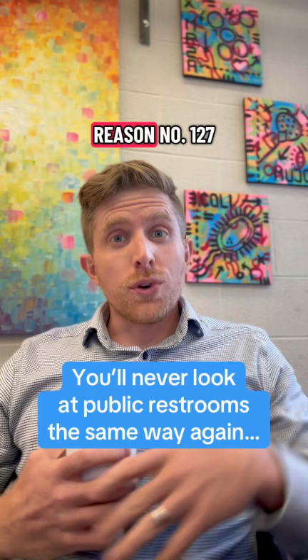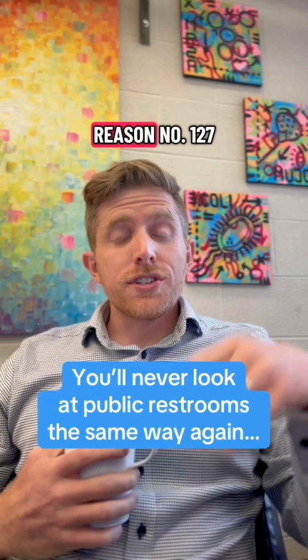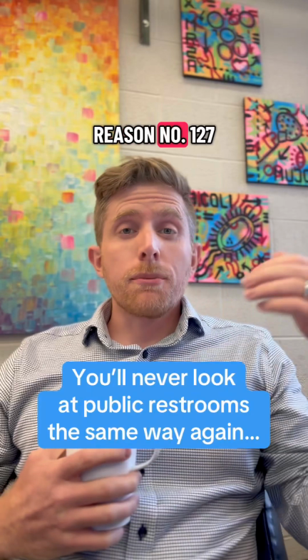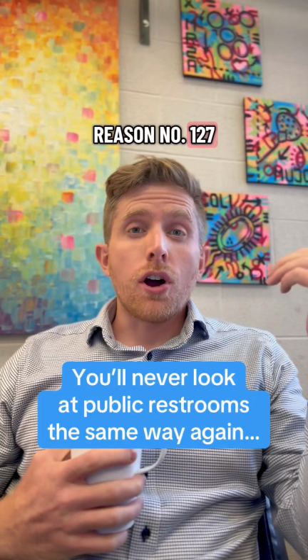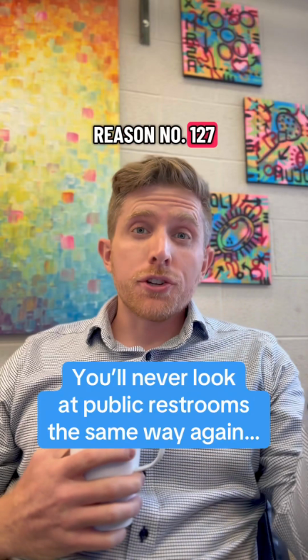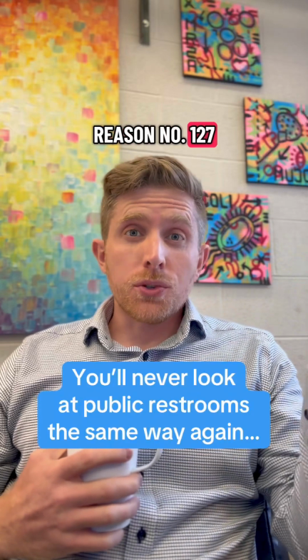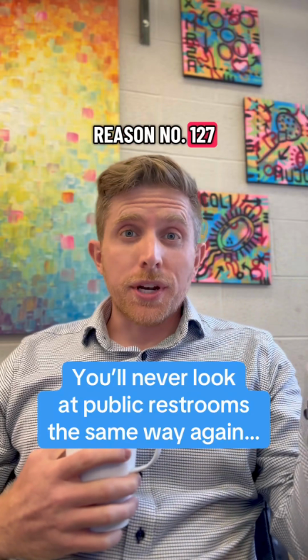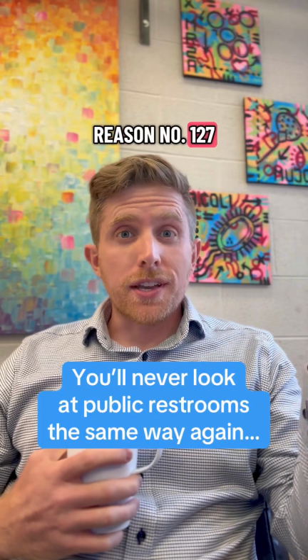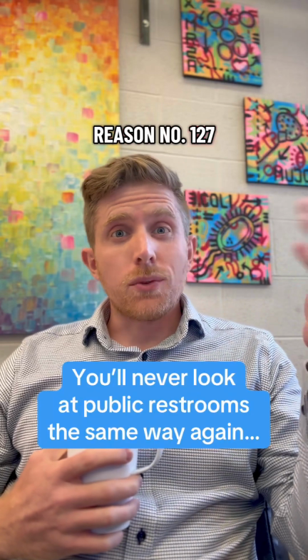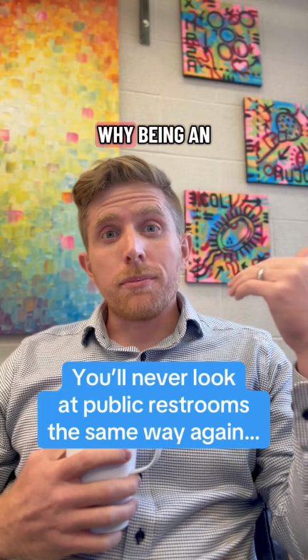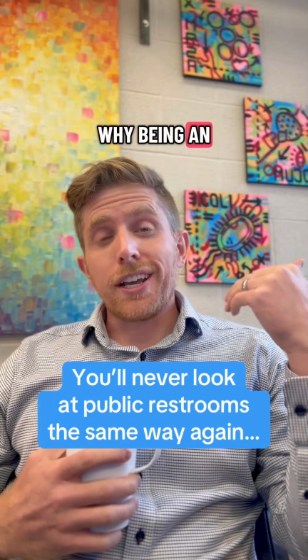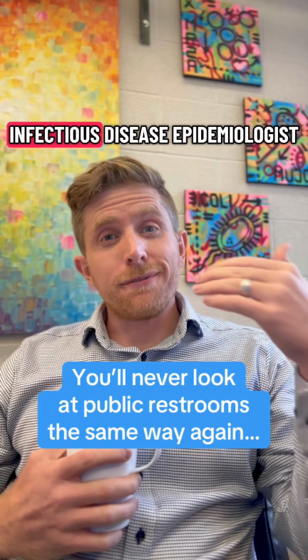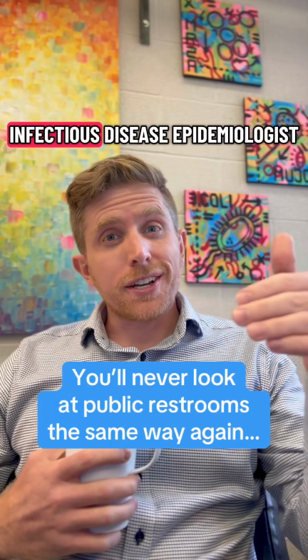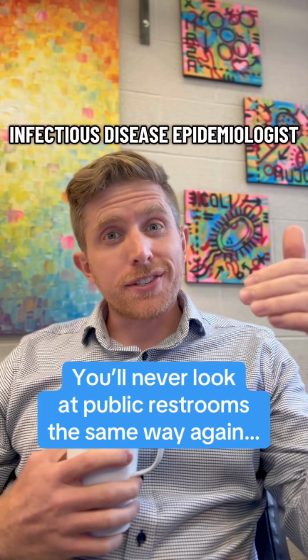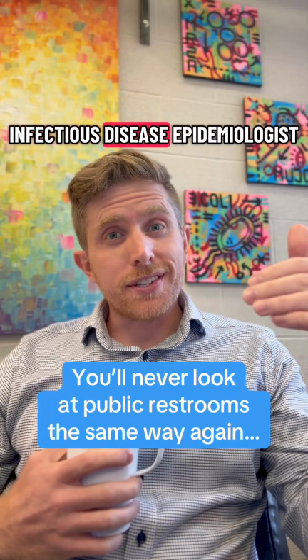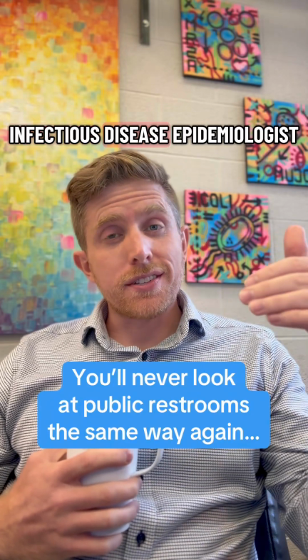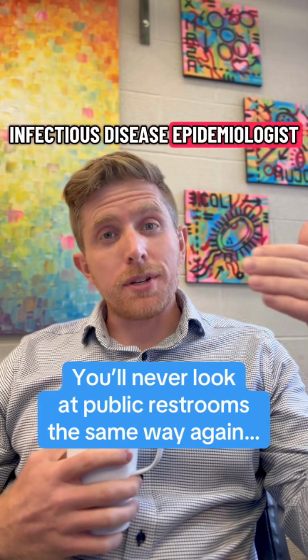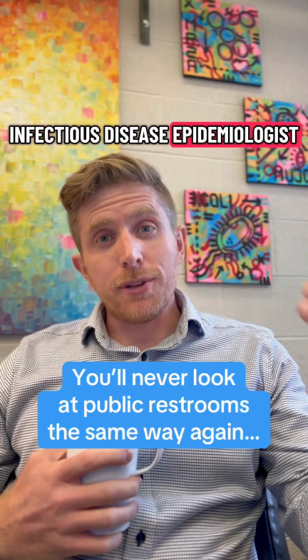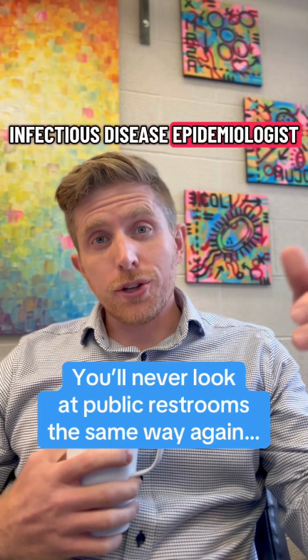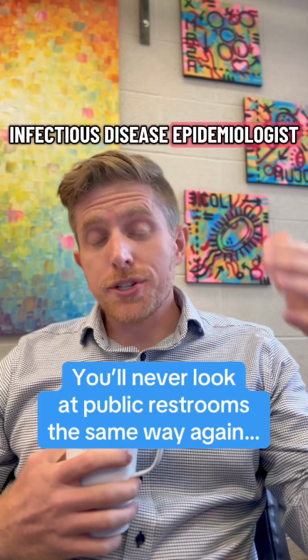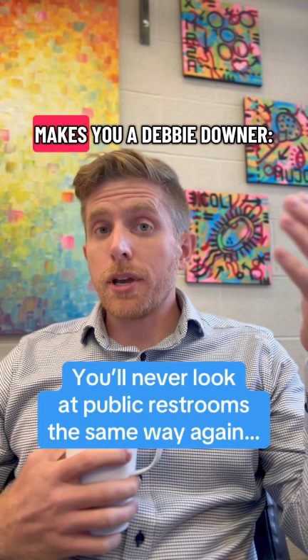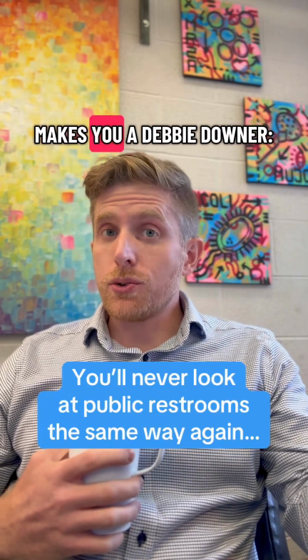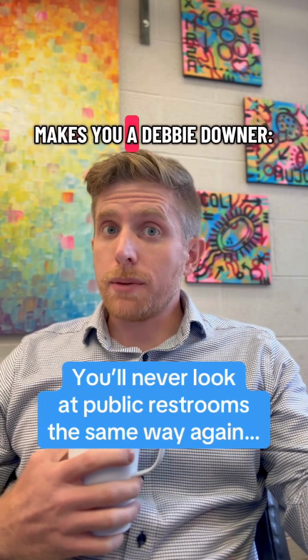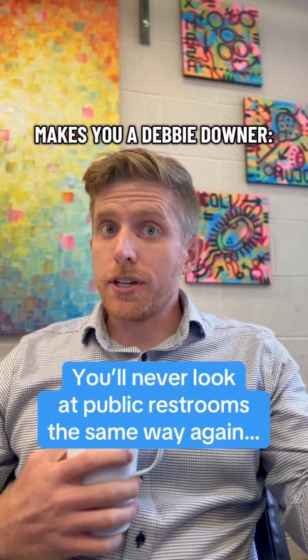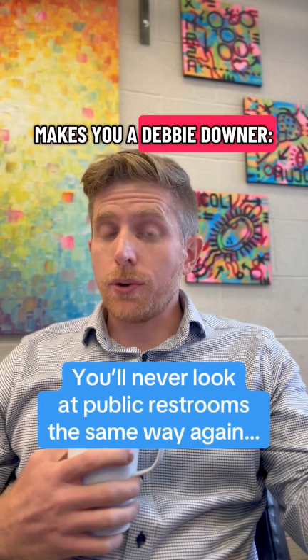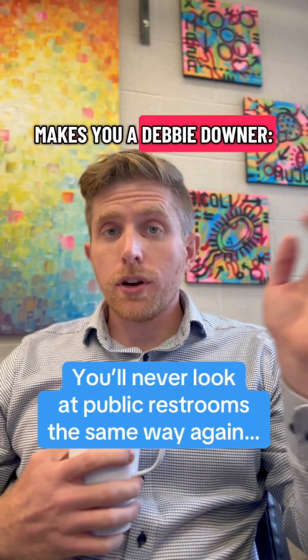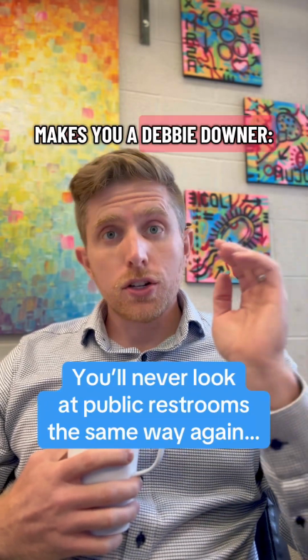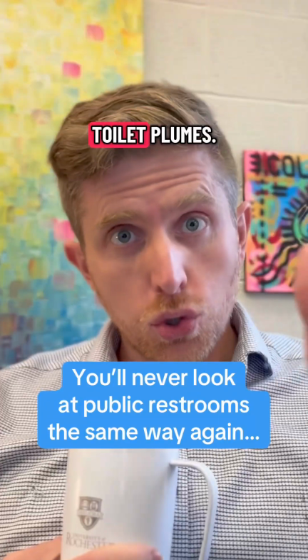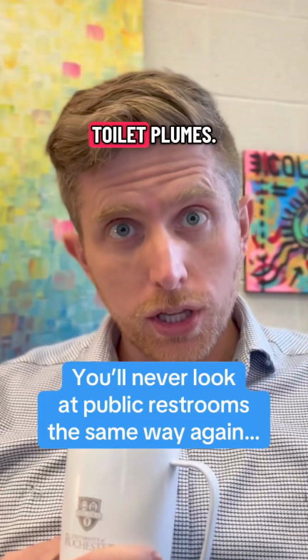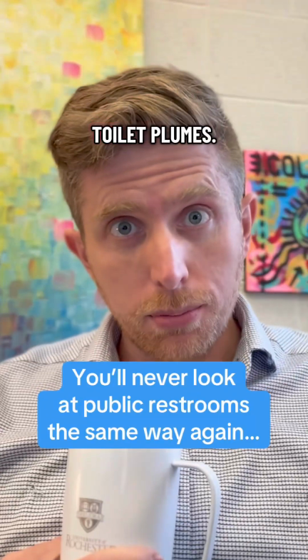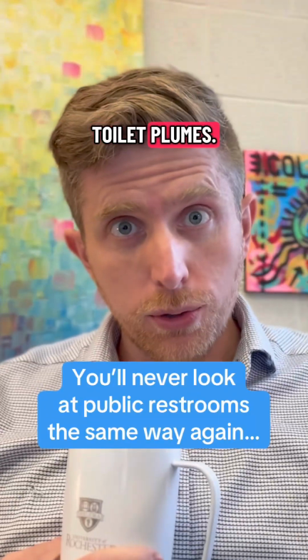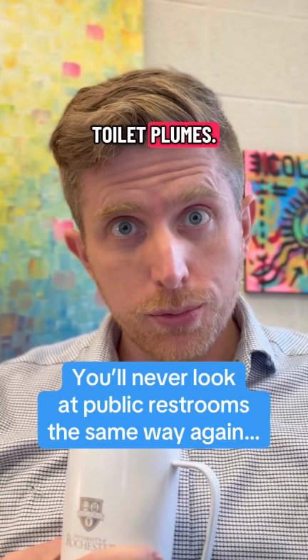Reason number 127 why being an infectious disease epidemiologist makes you a Debbie Downer: toilet plumes.